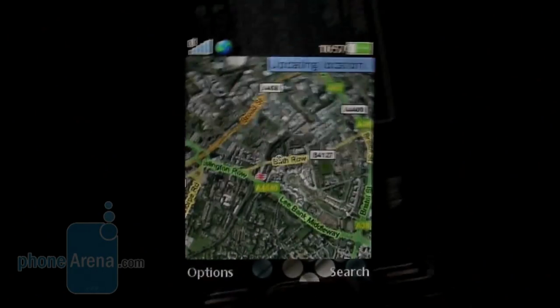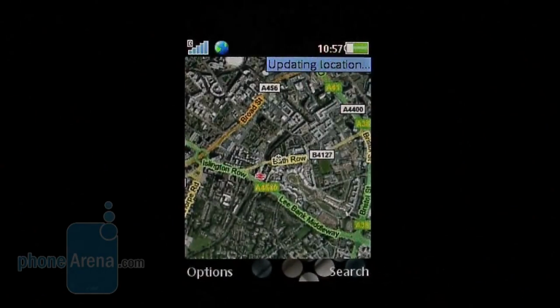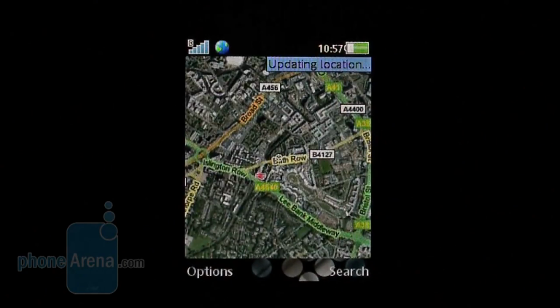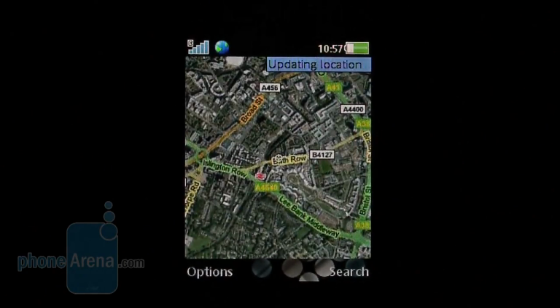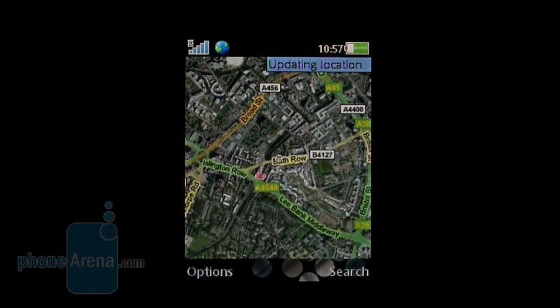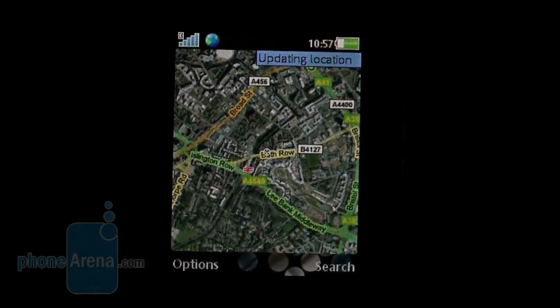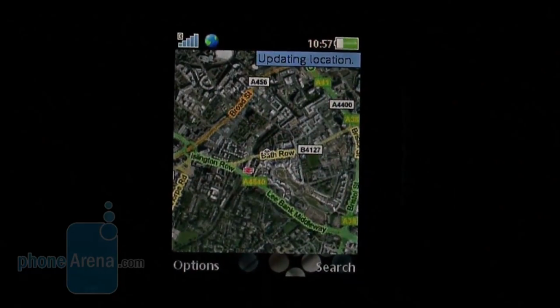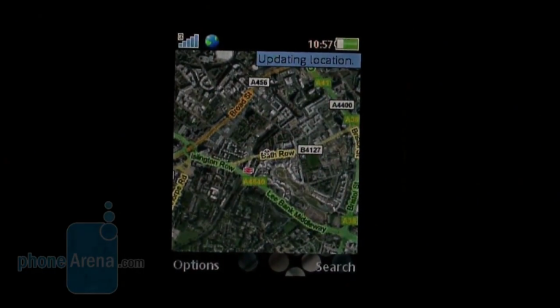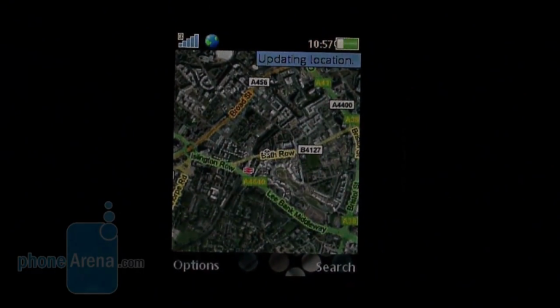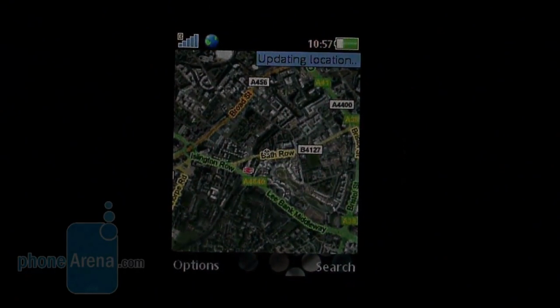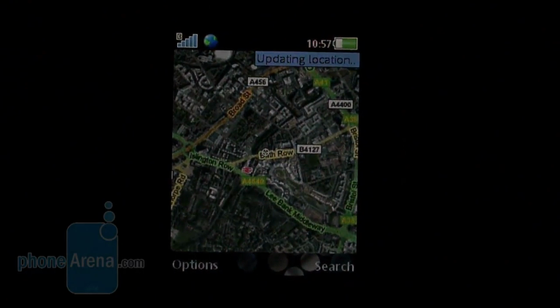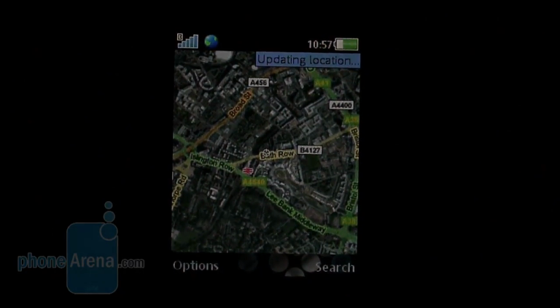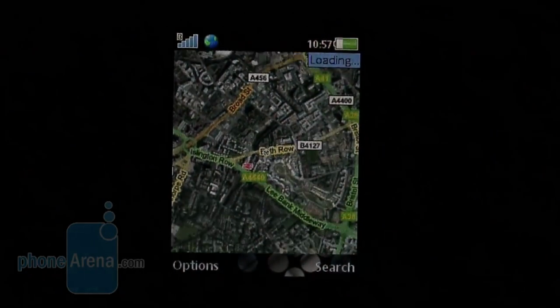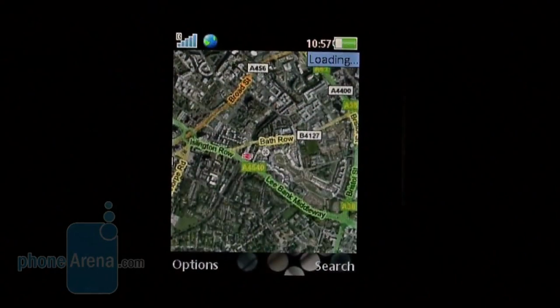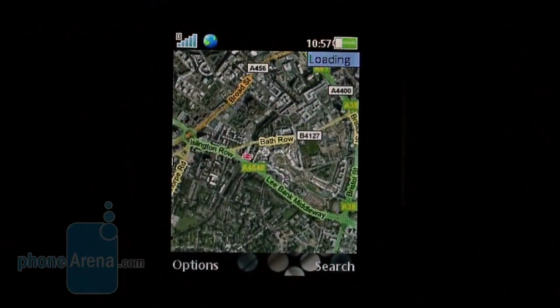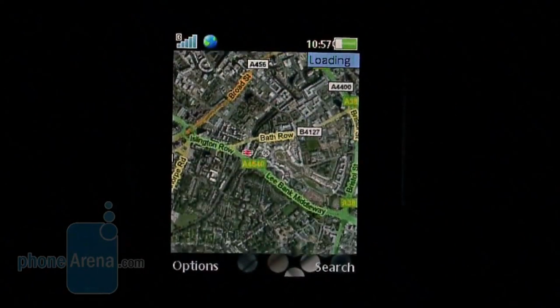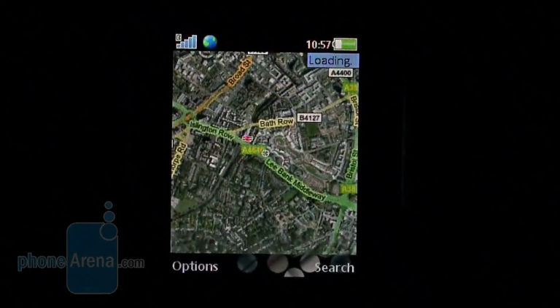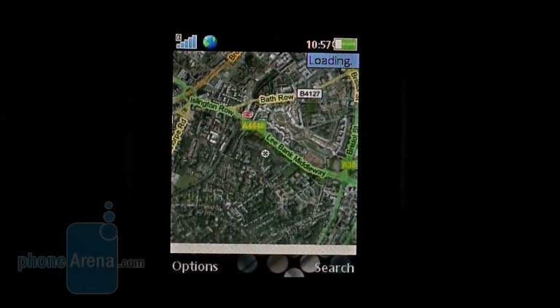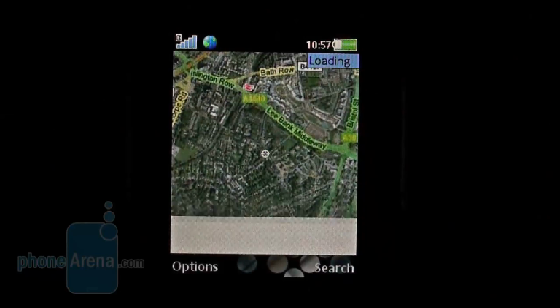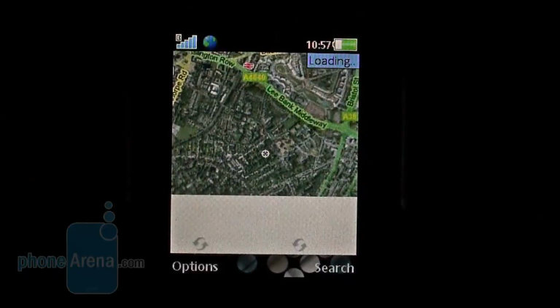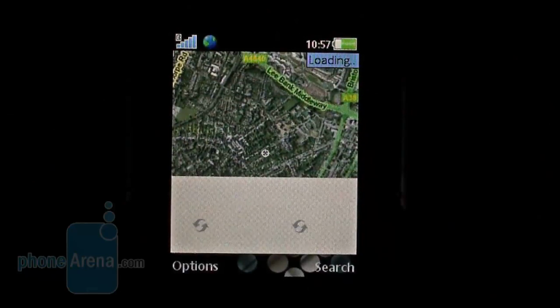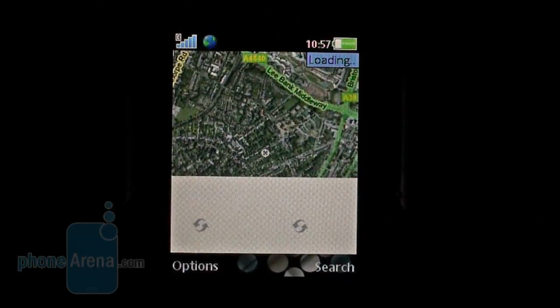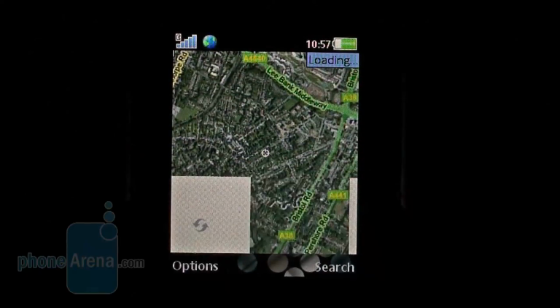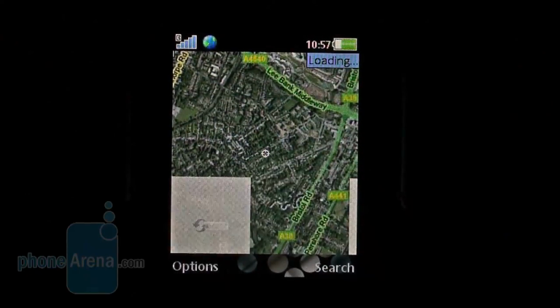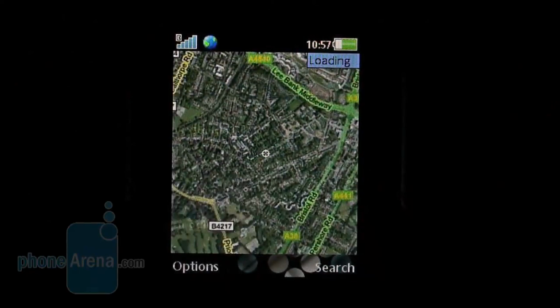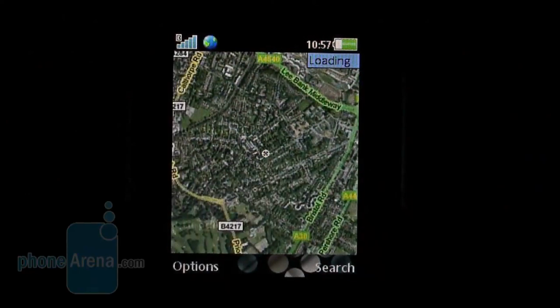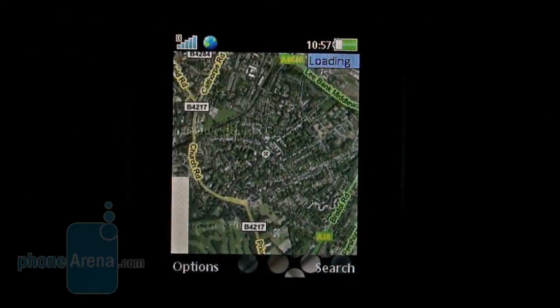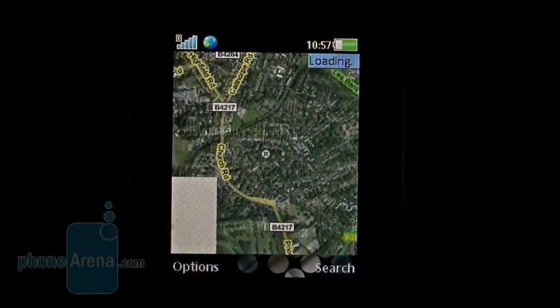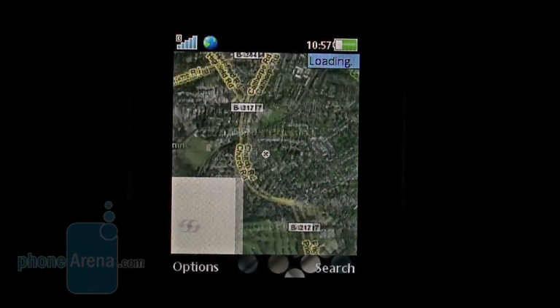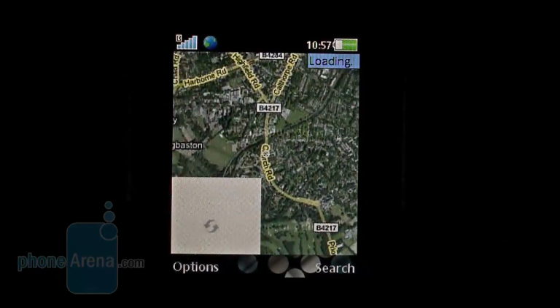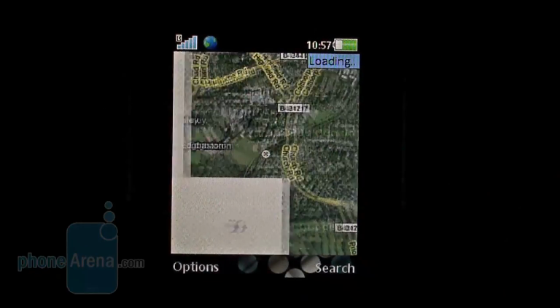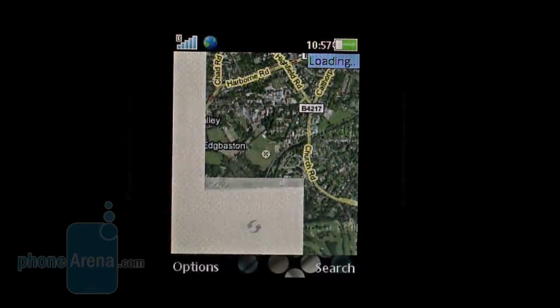Even though the device lacks a built-in GPS, the handset comes pre-loaded with Google Maps 3.